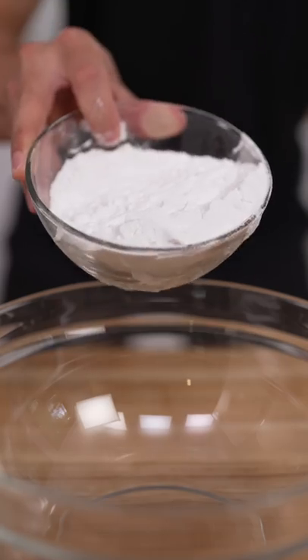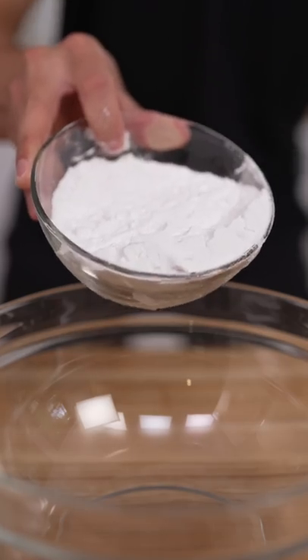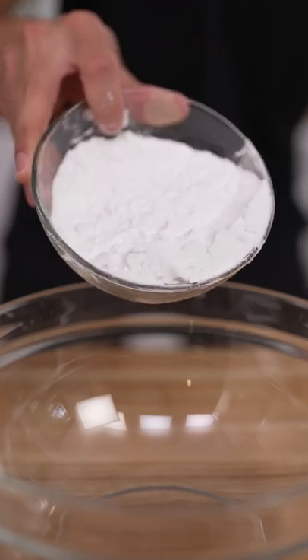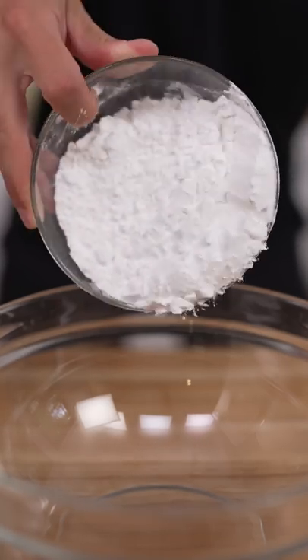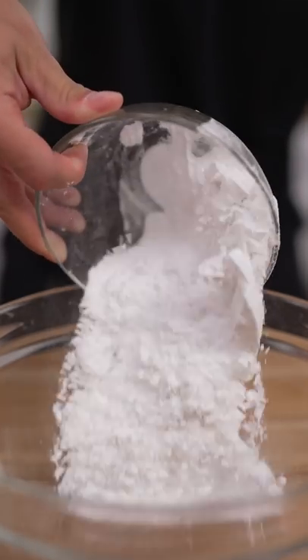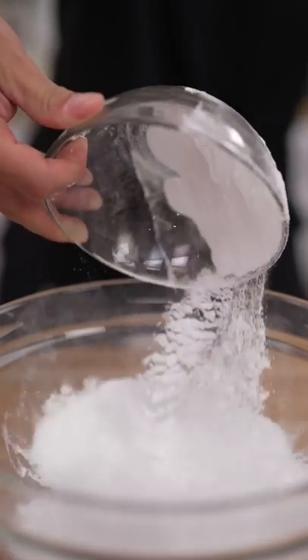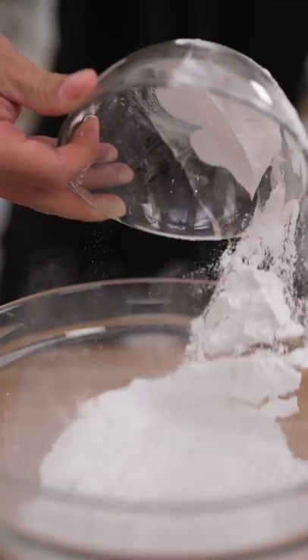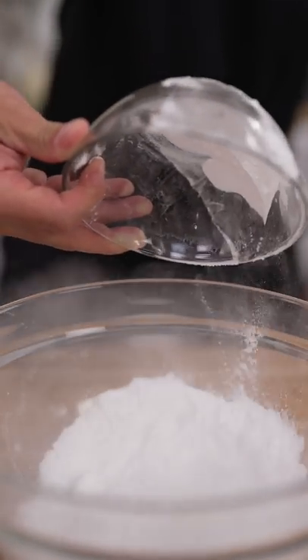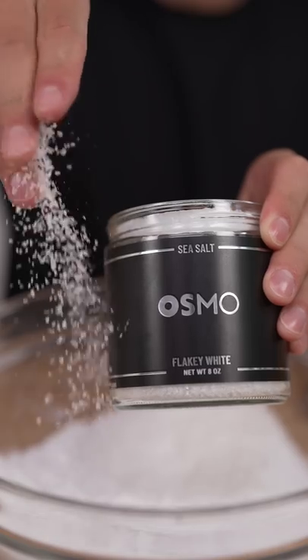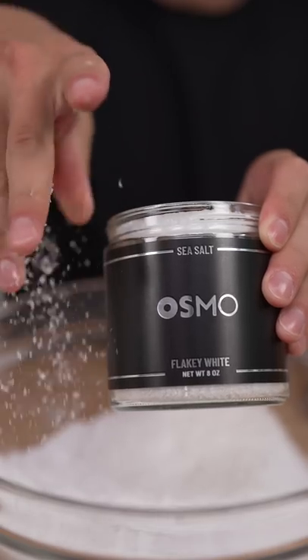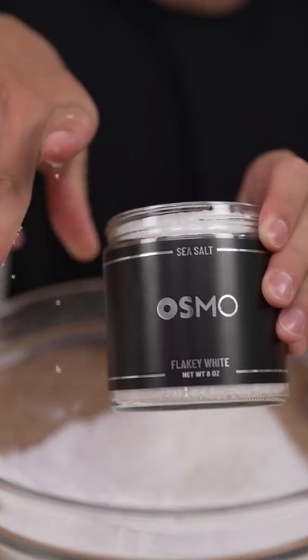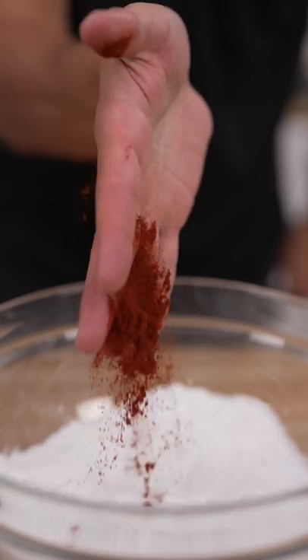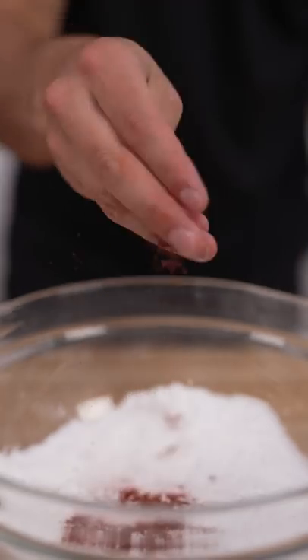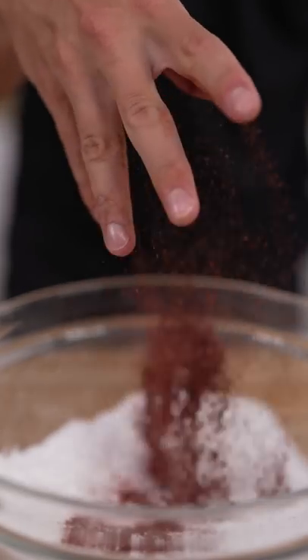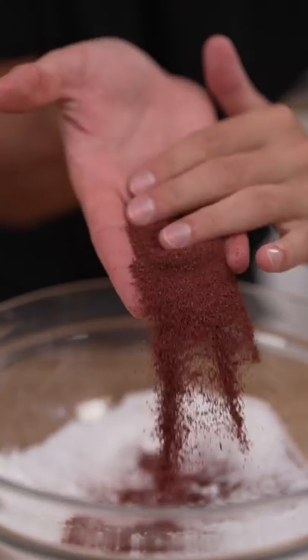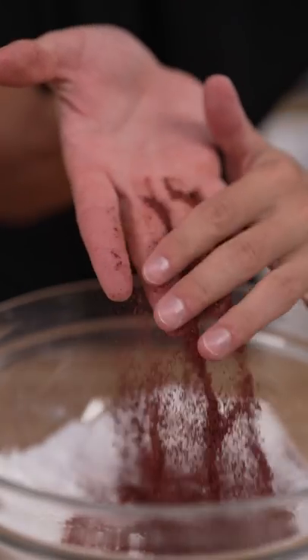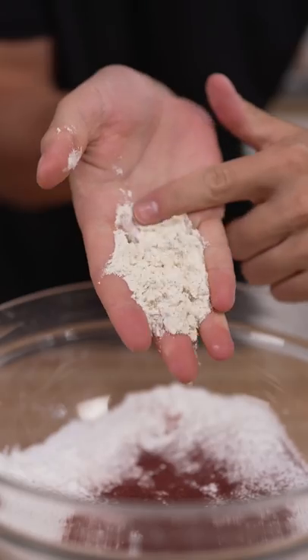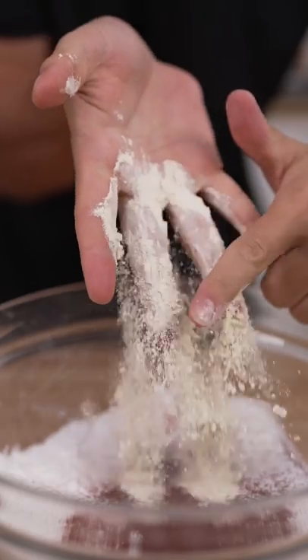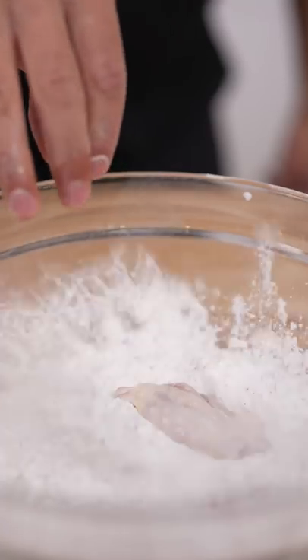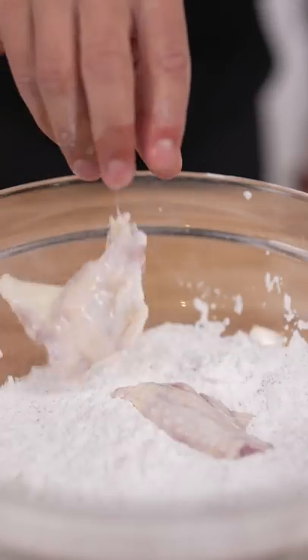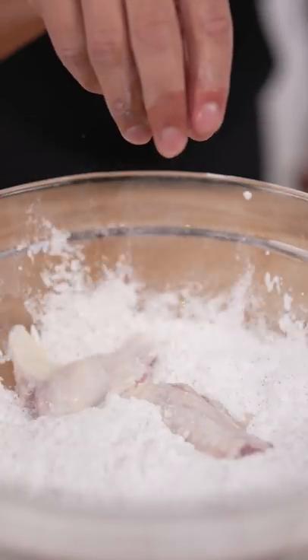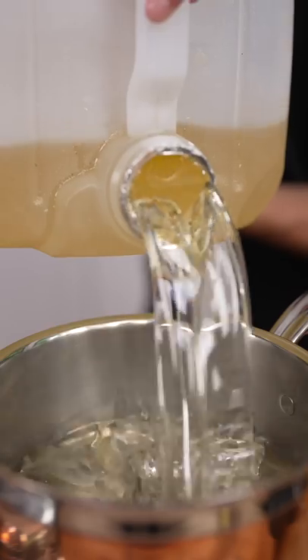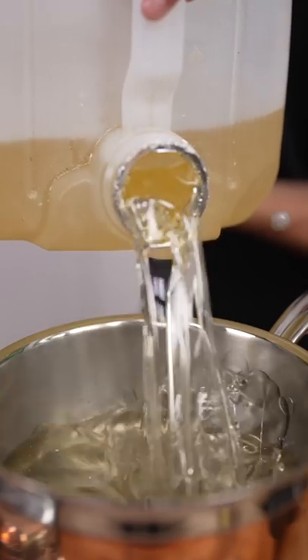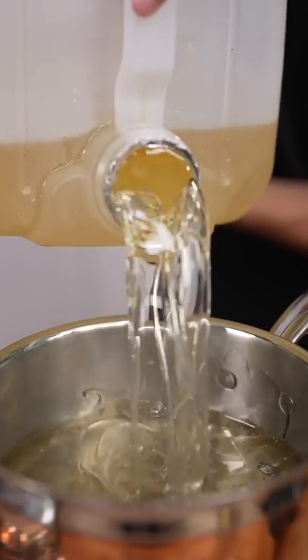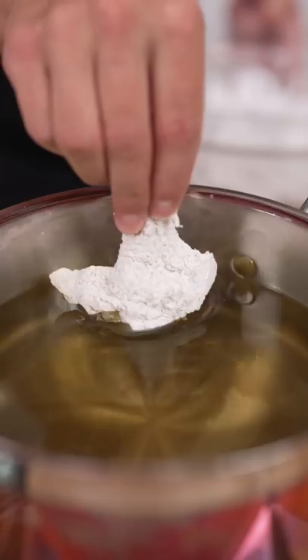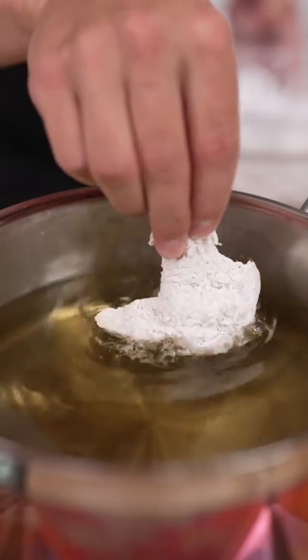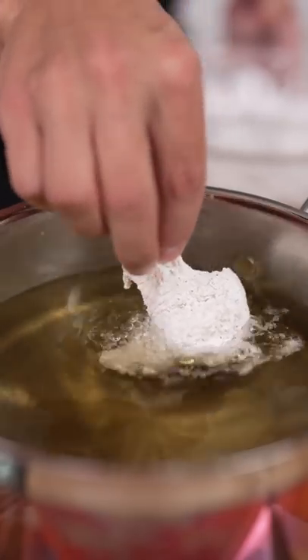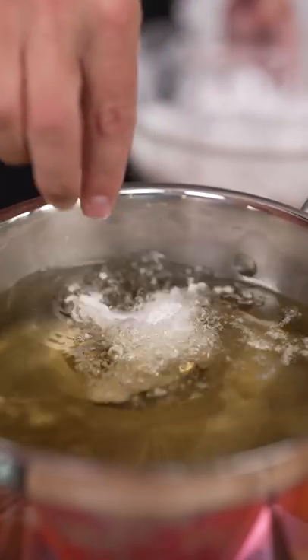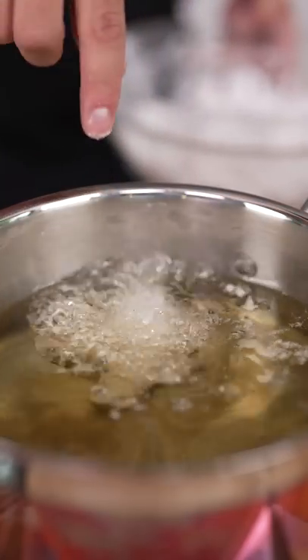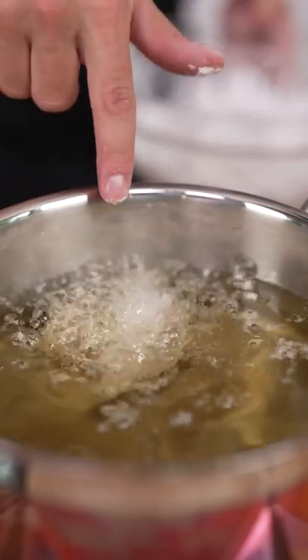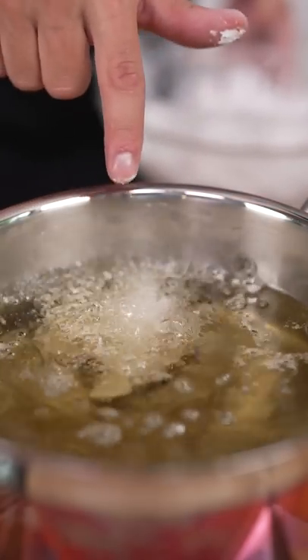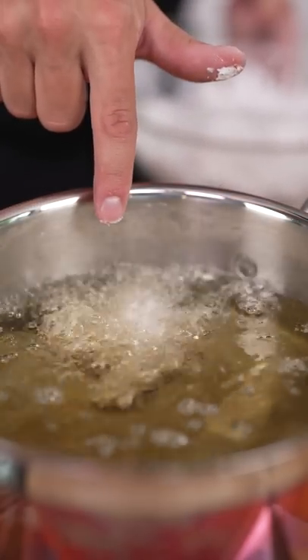Now for our dredge: potato starch, a pinch of Osmo, and a few seasonings of your choice. Now we'll dredge and fry at 350 Fahrenheit.